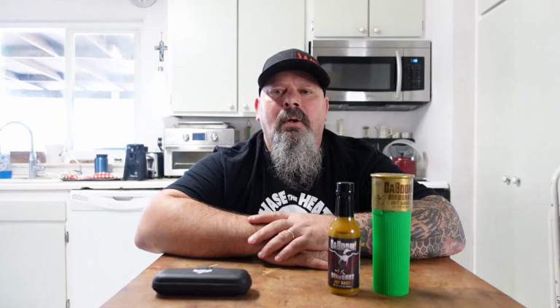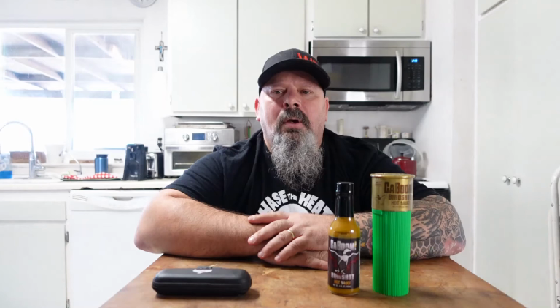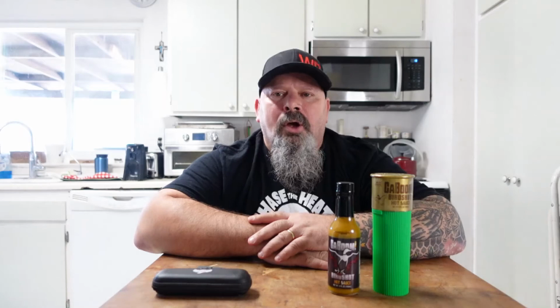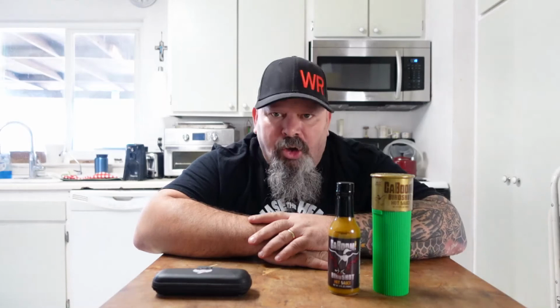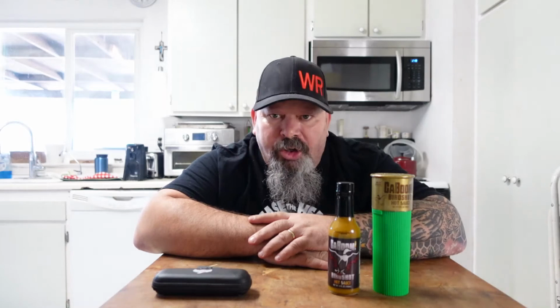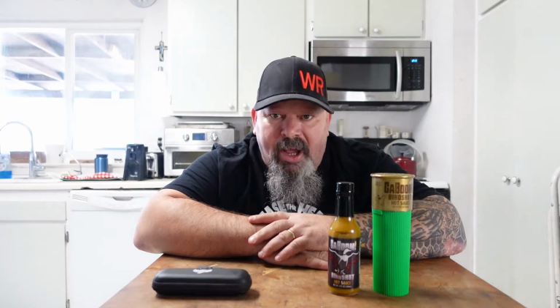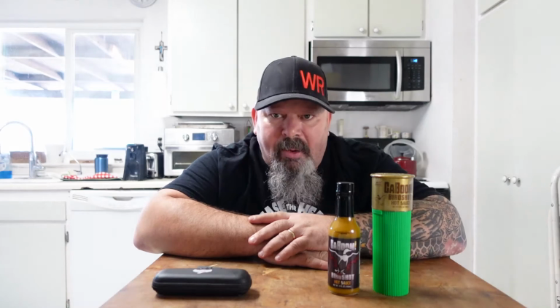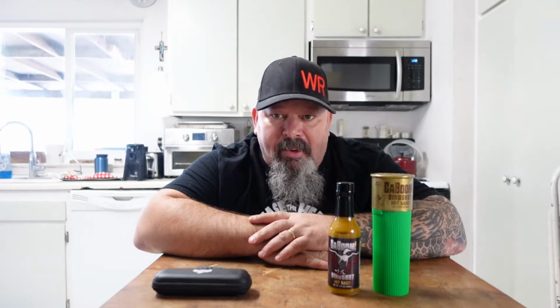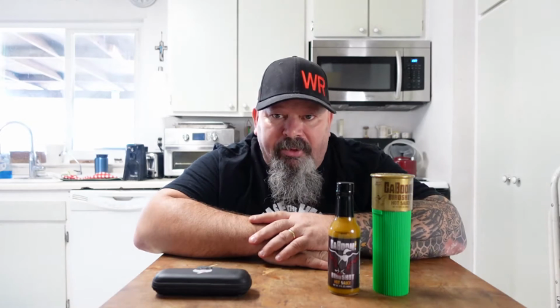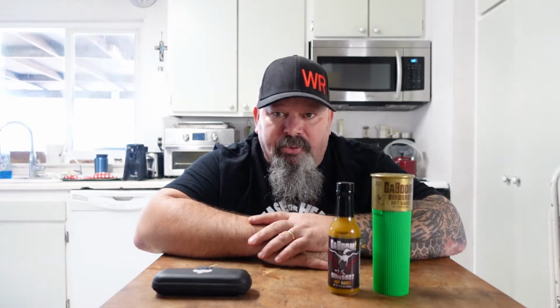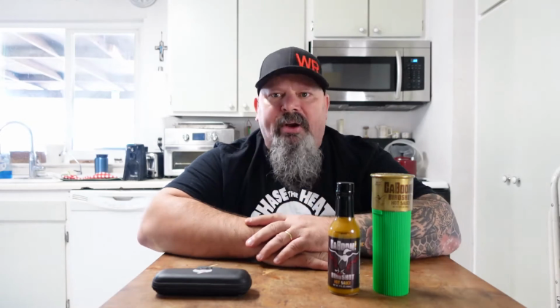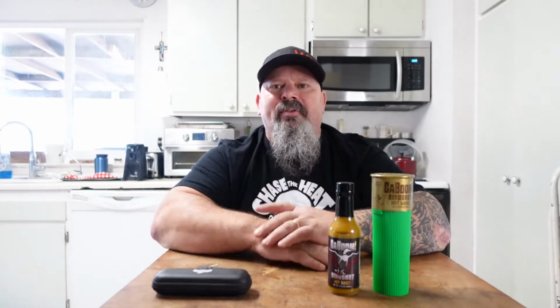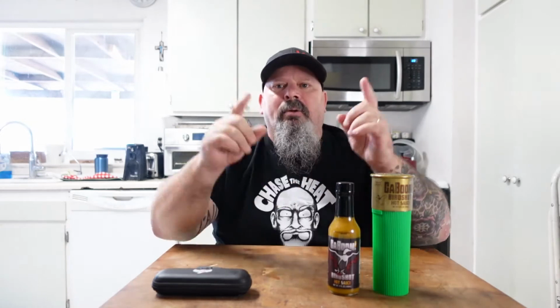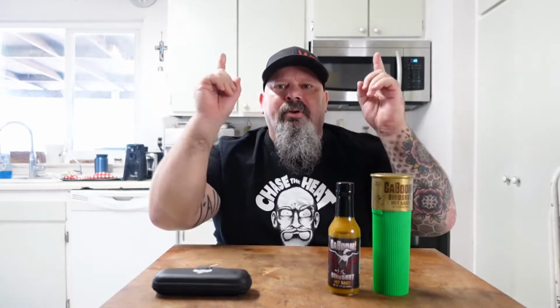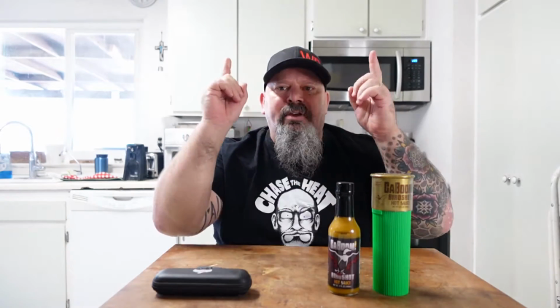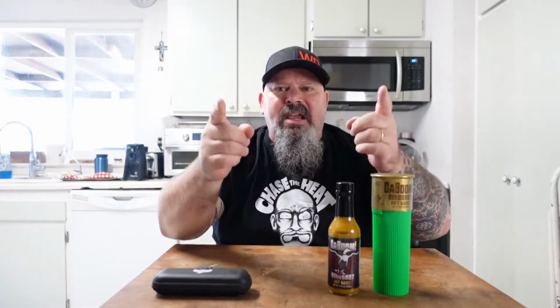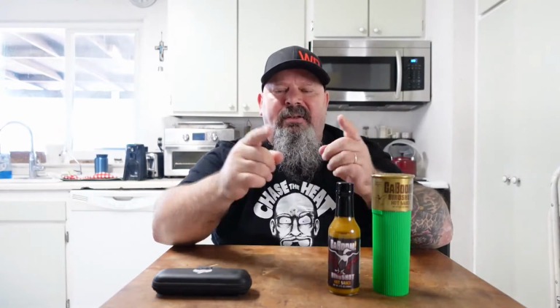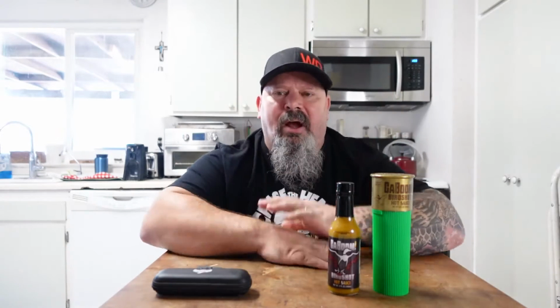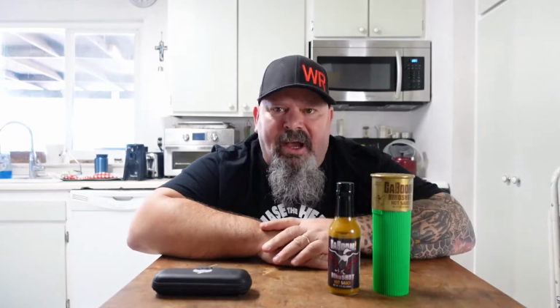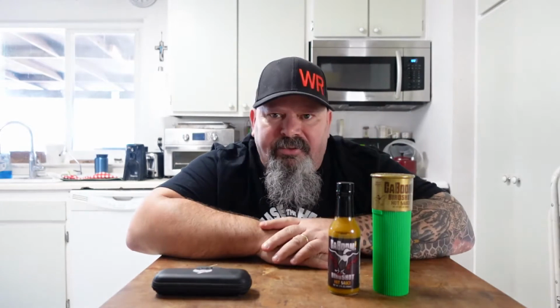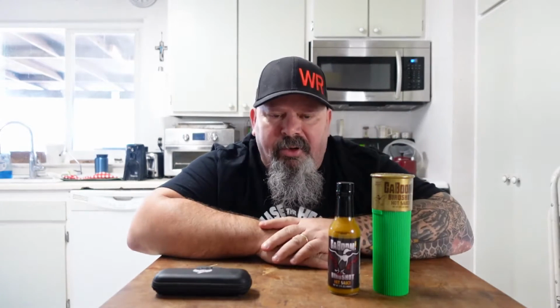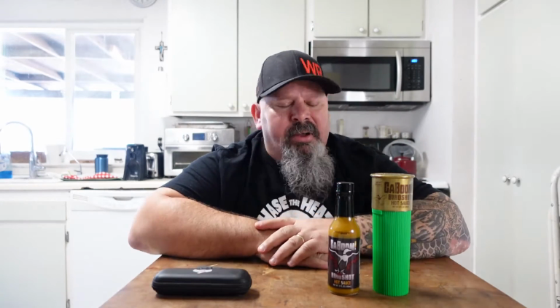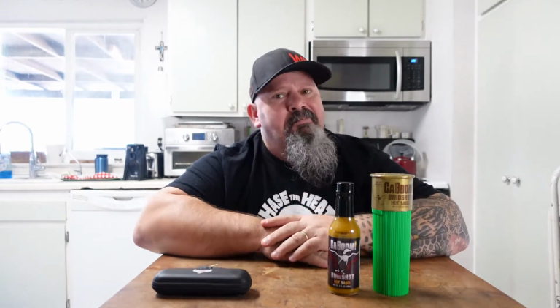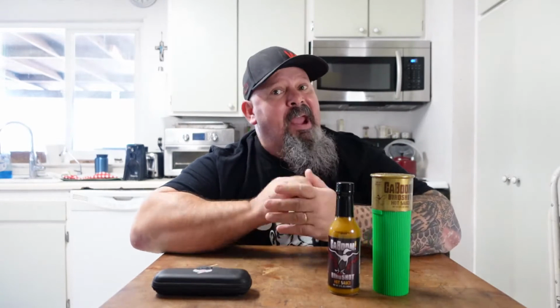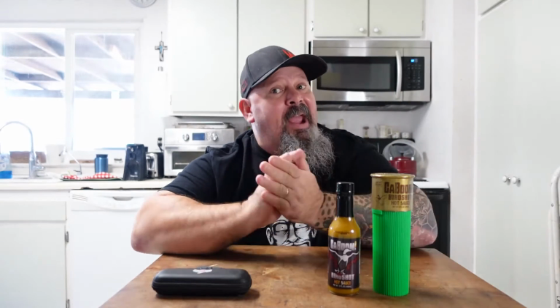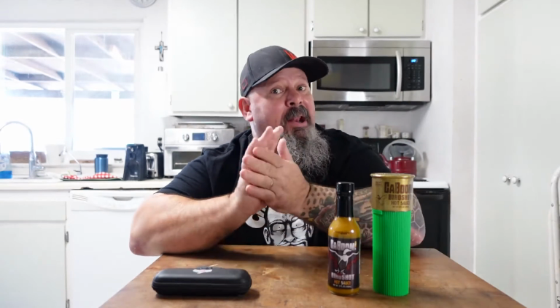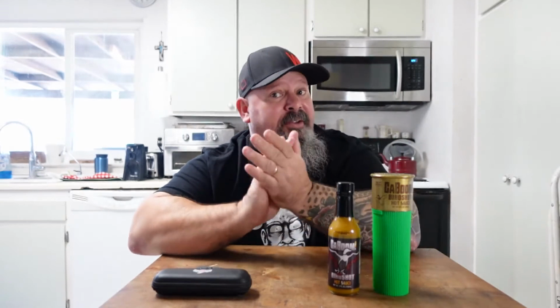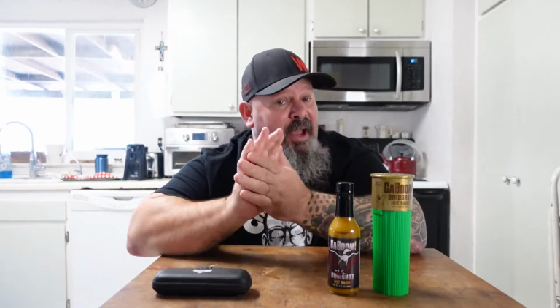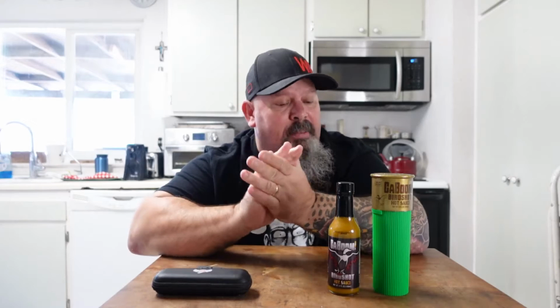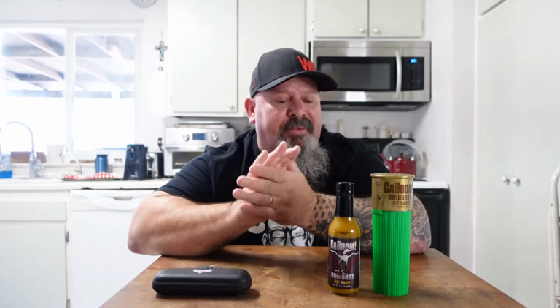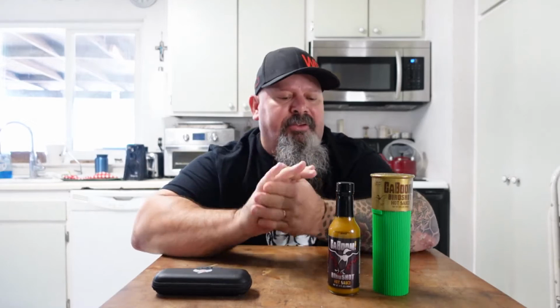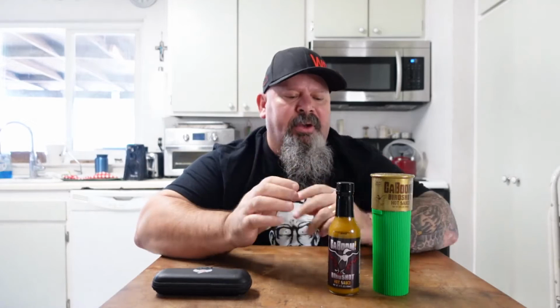Good day, prepper people. This is Rick Griffin. Welcome to Grizzly Heat. How are you guys doing? Man, I'm excited about this one.